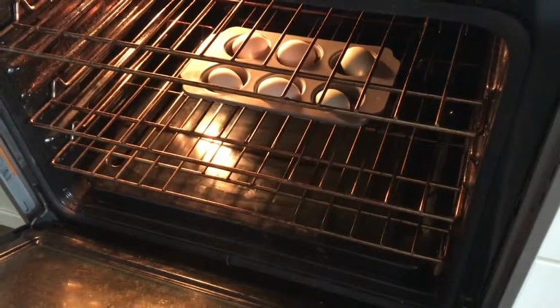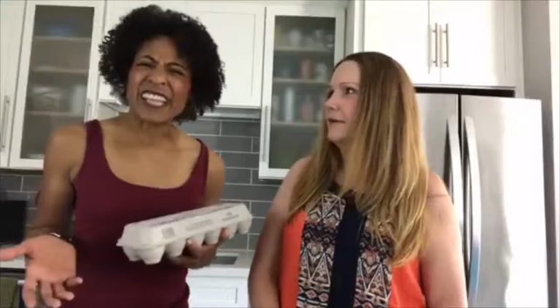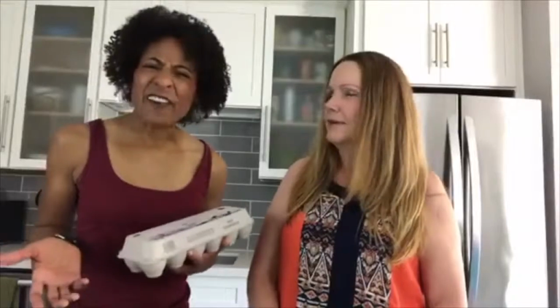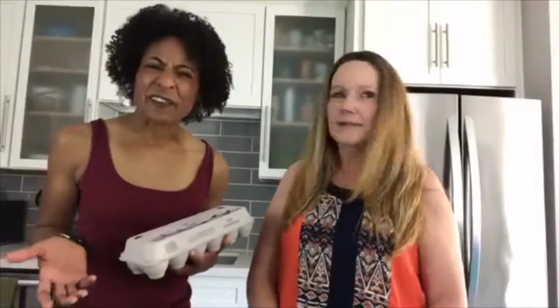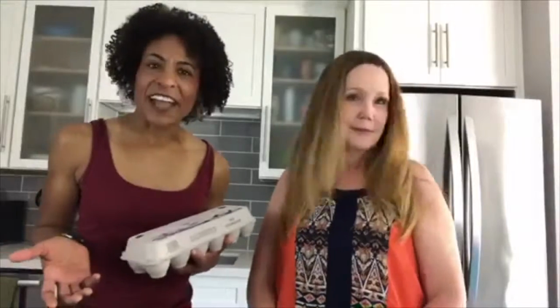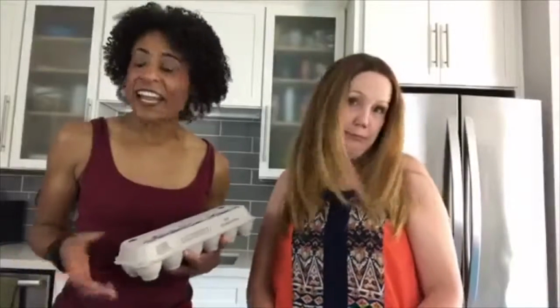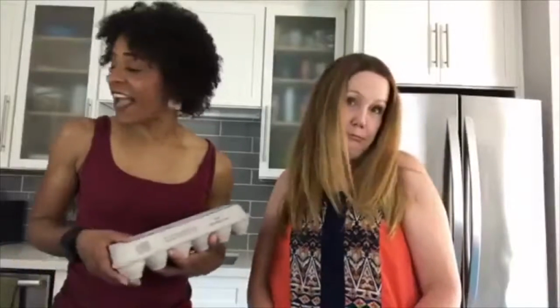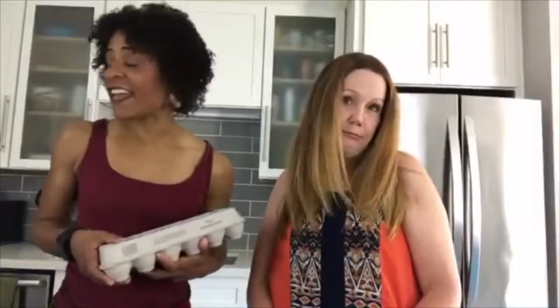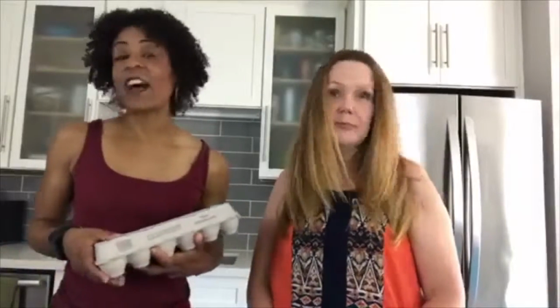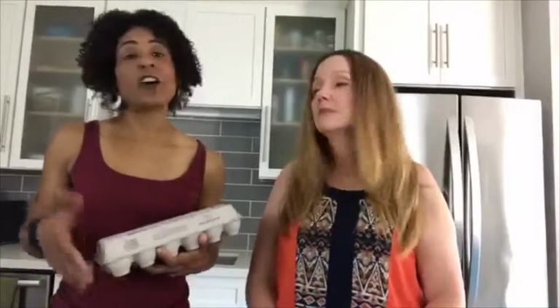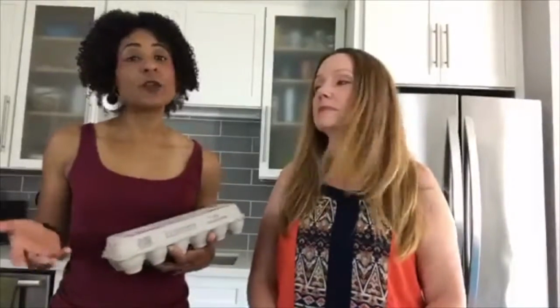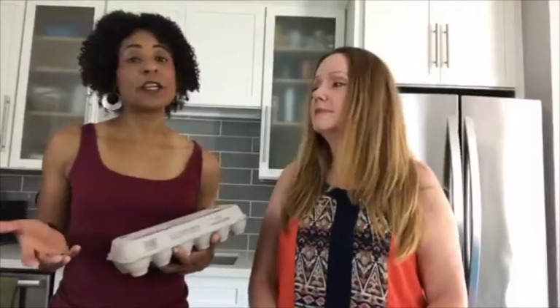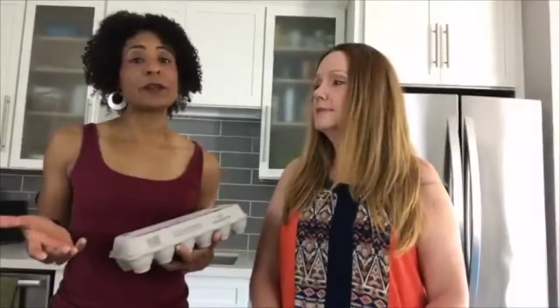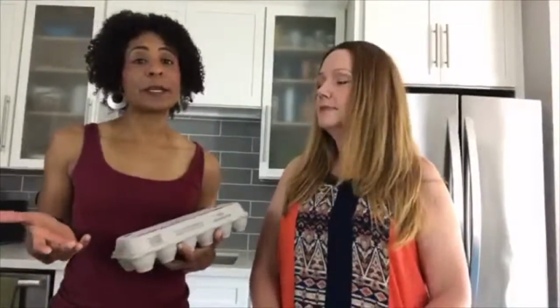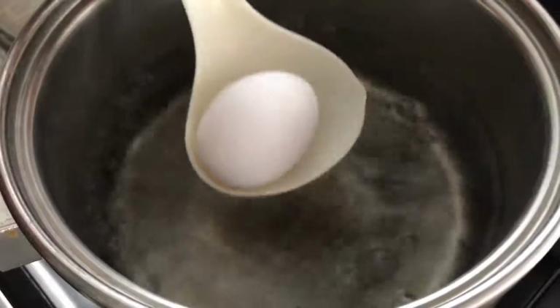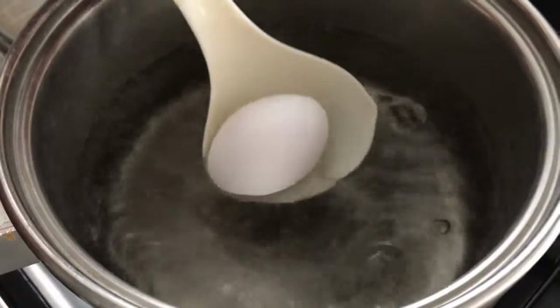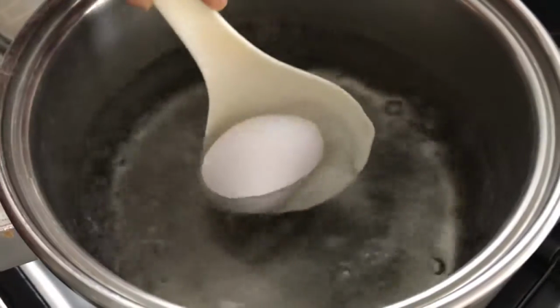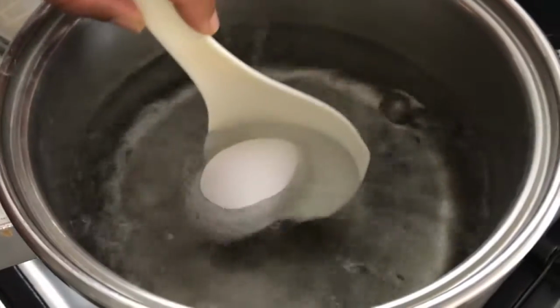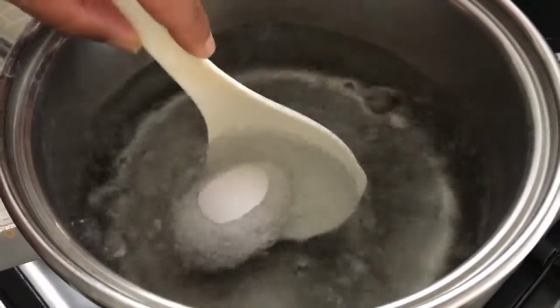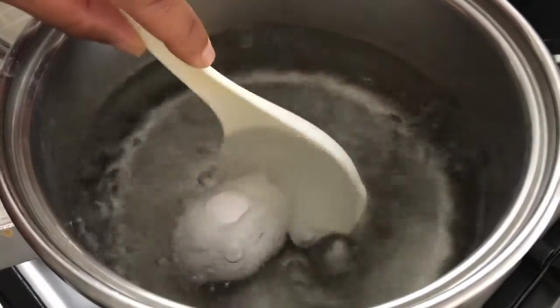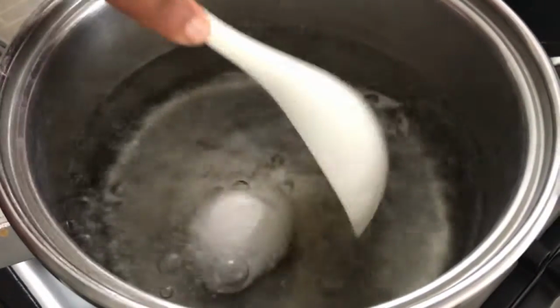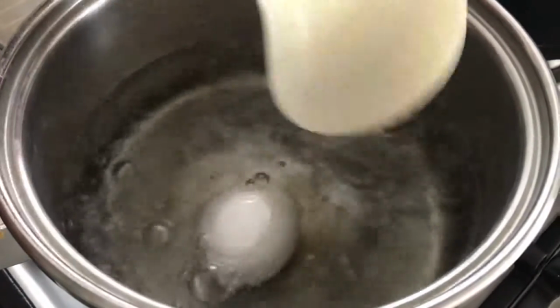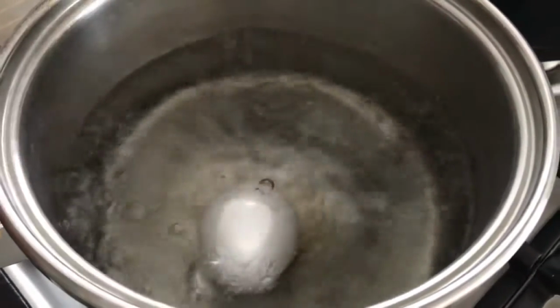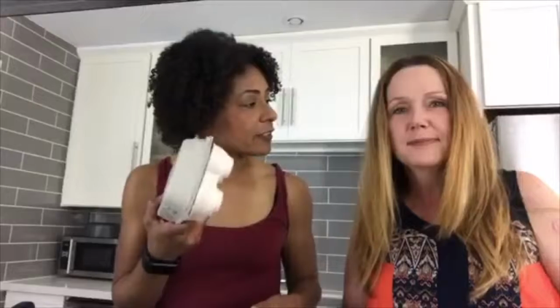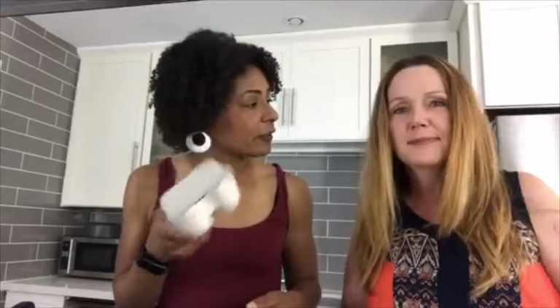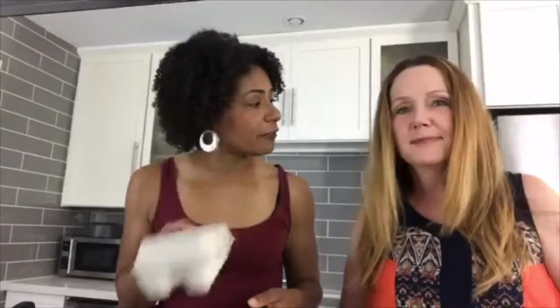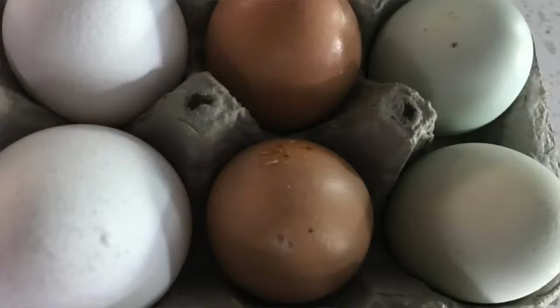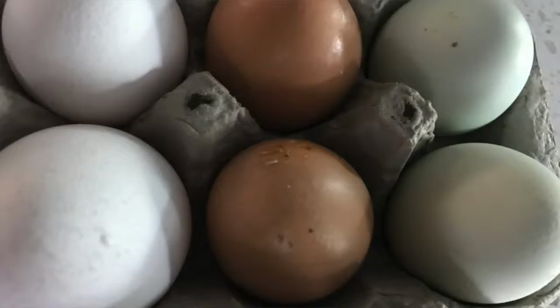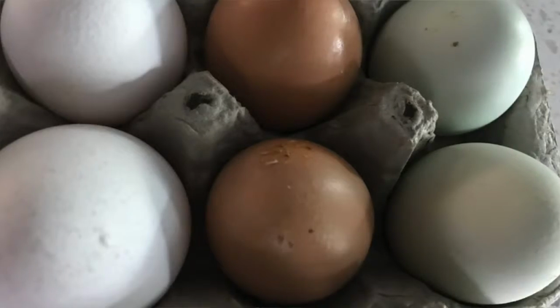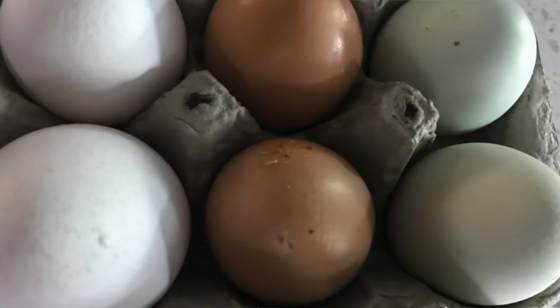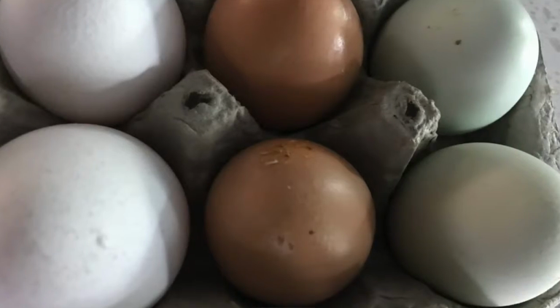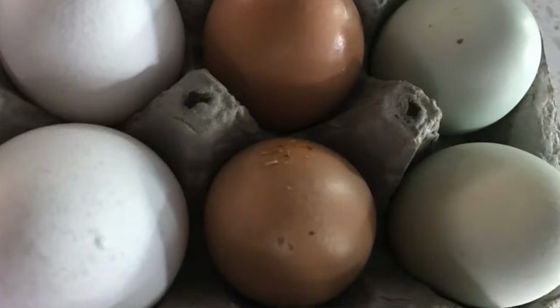Yeah, in the oven, right? And we also know the typical six-minute hard-boiled eggs. So, you ready to finish up our test? I'm ready.